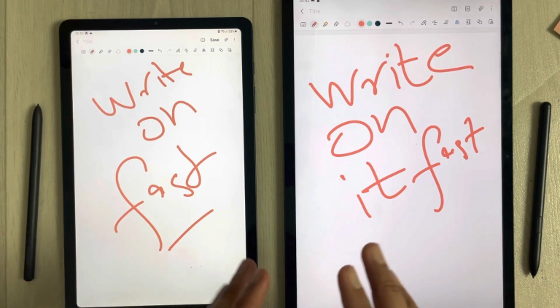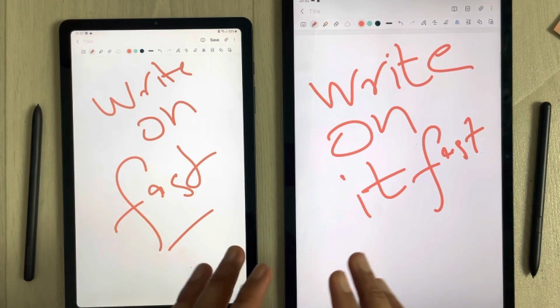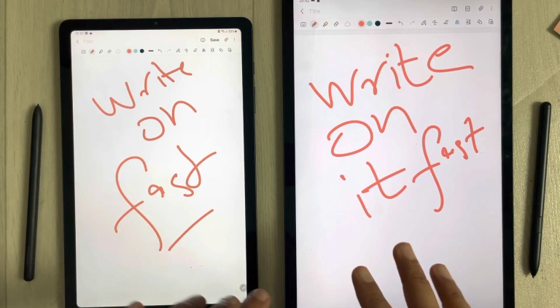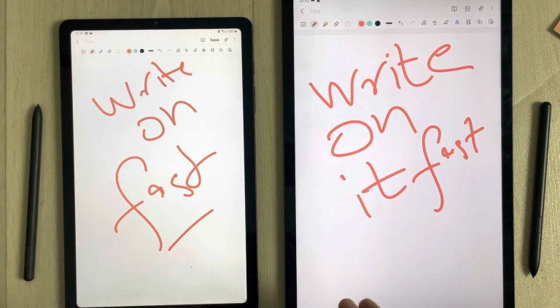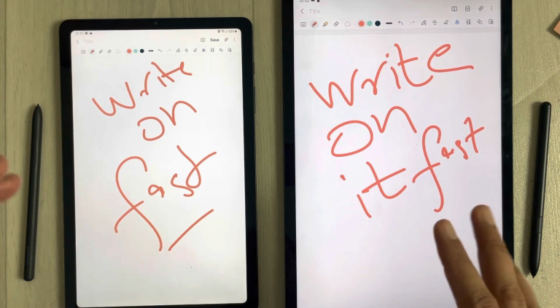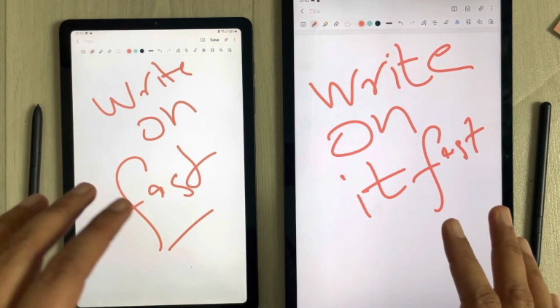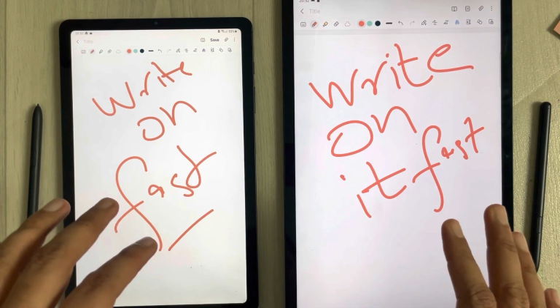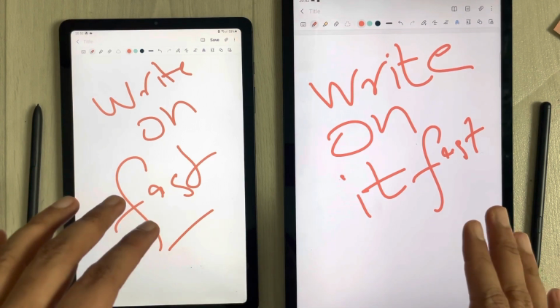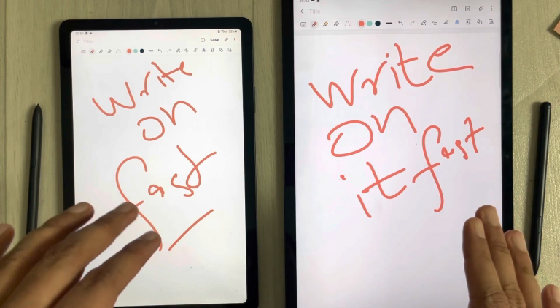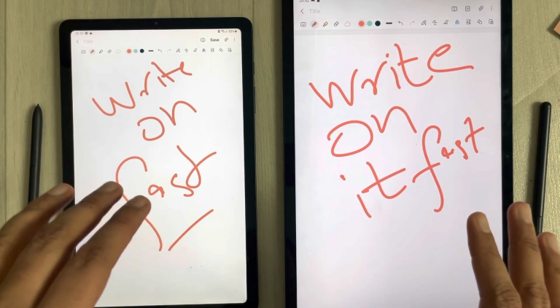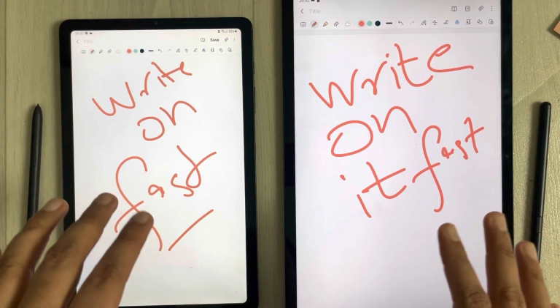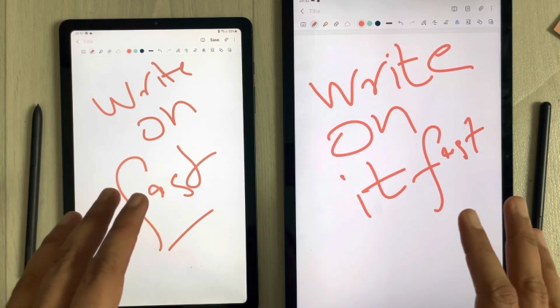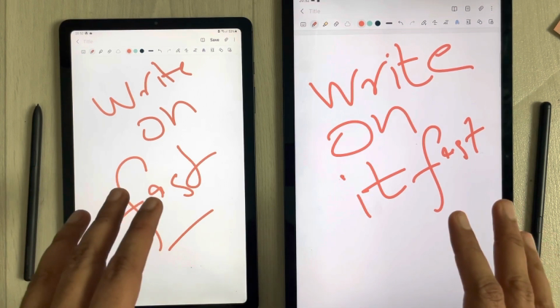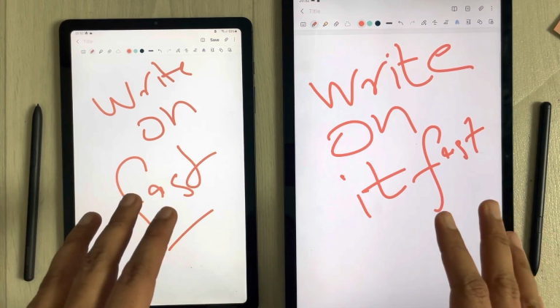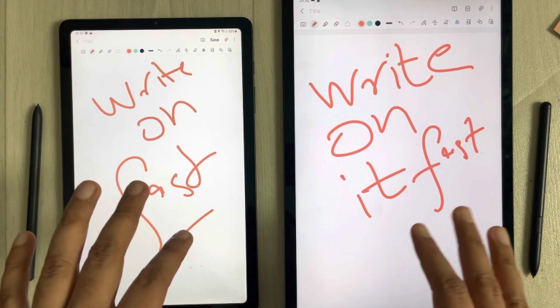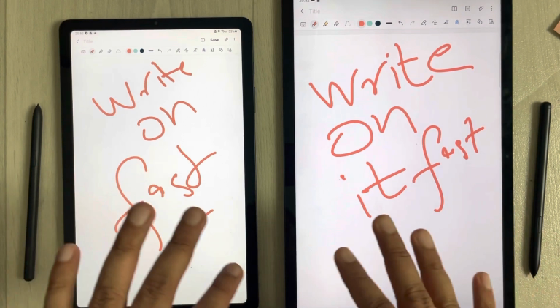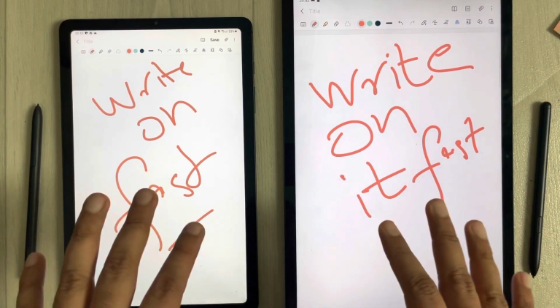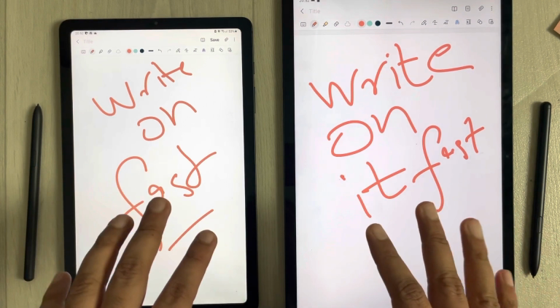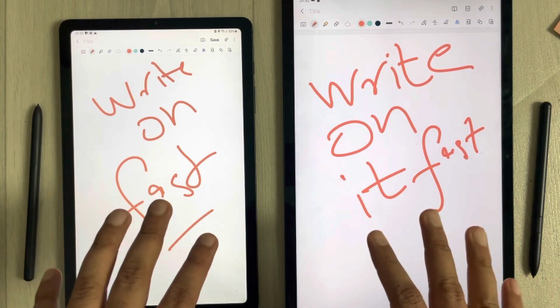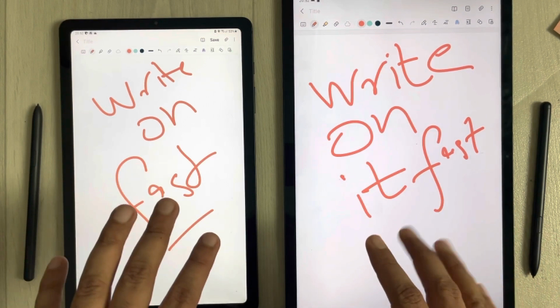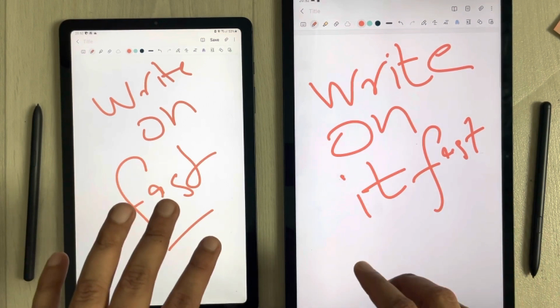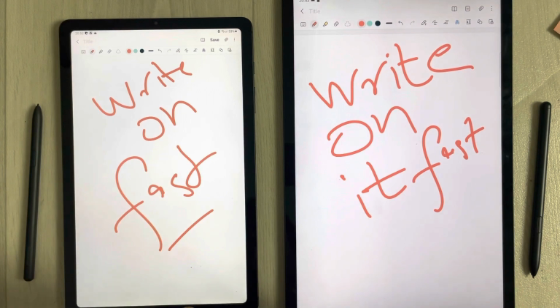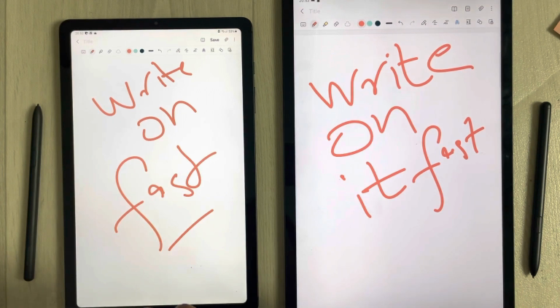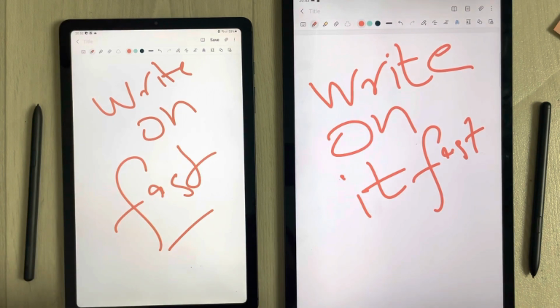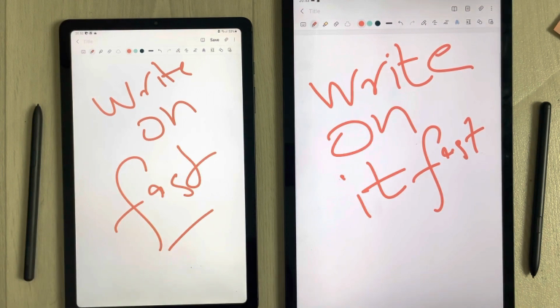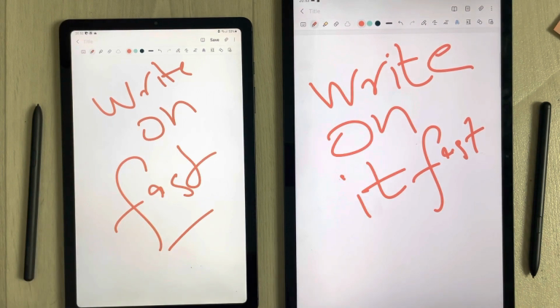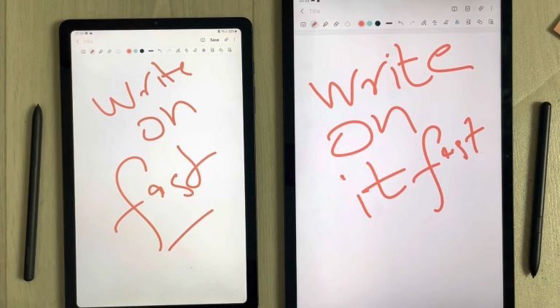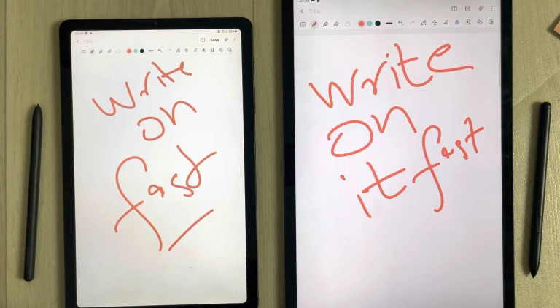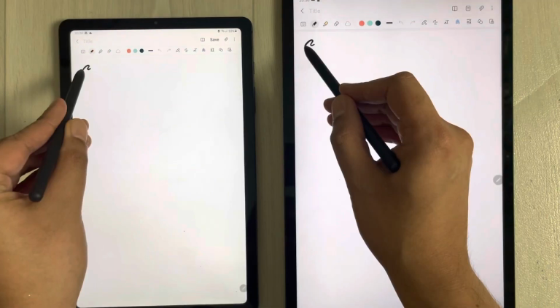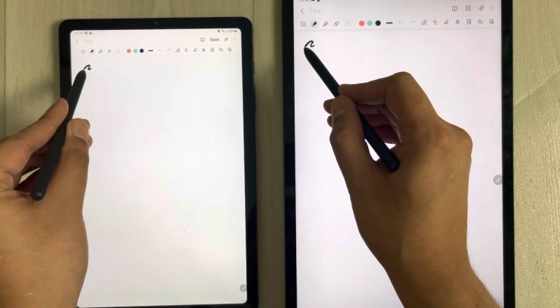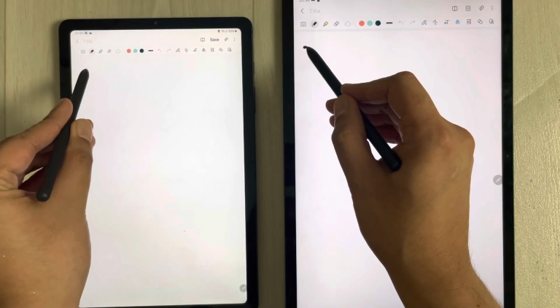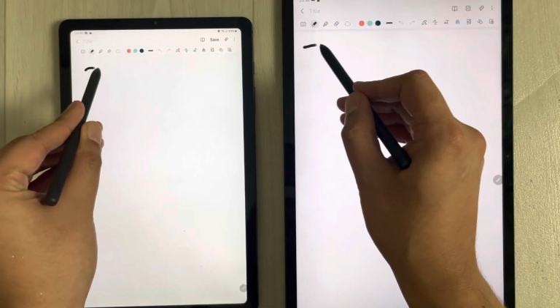Now I will show you in slow motion mode as well, so you will have a clearer representation.